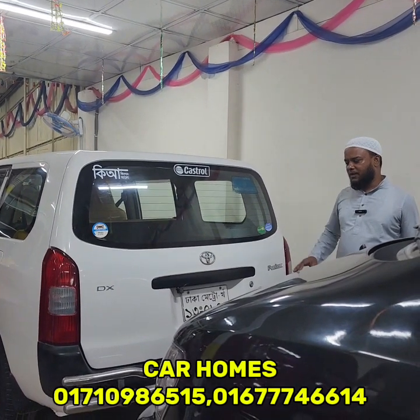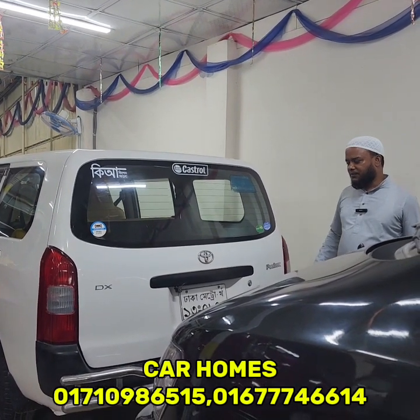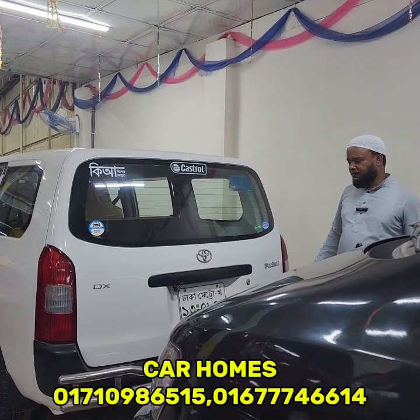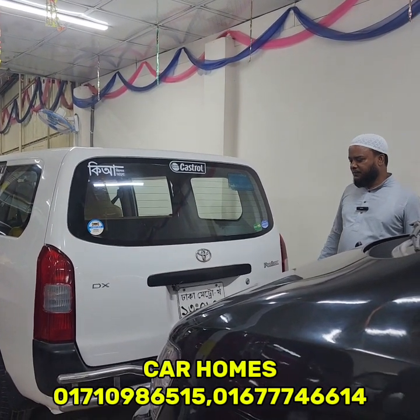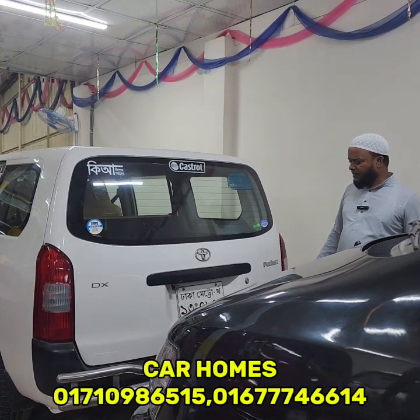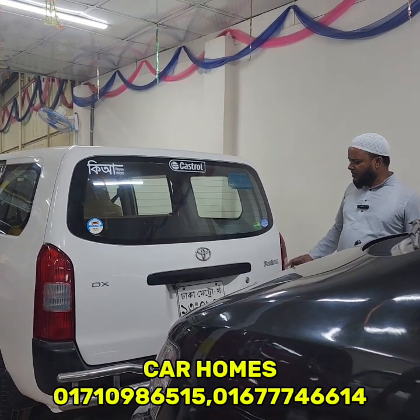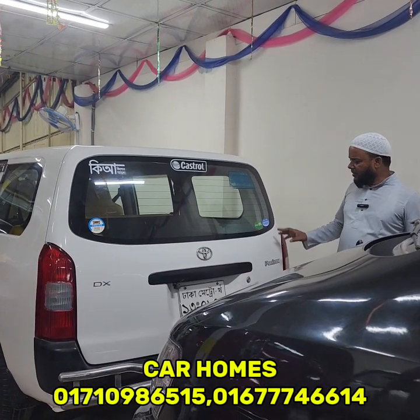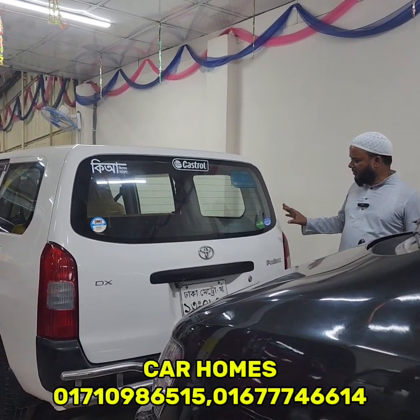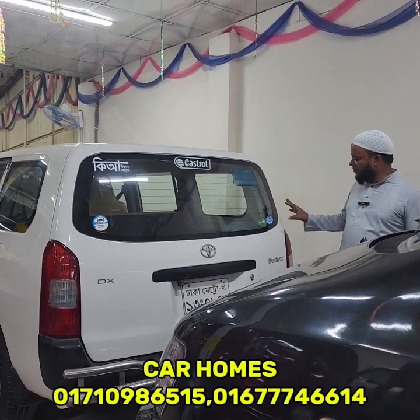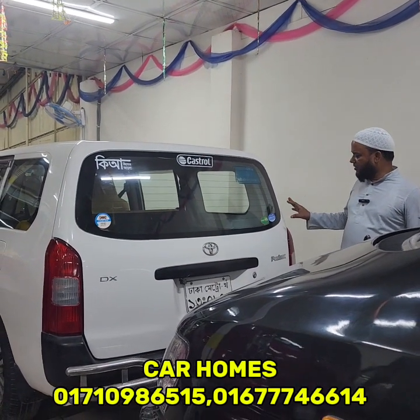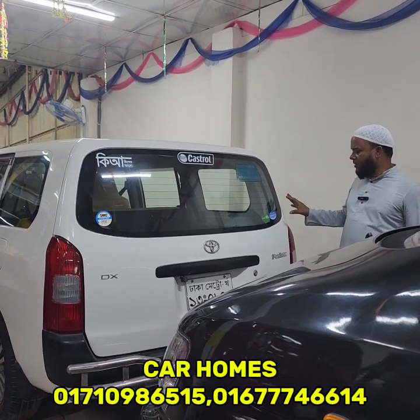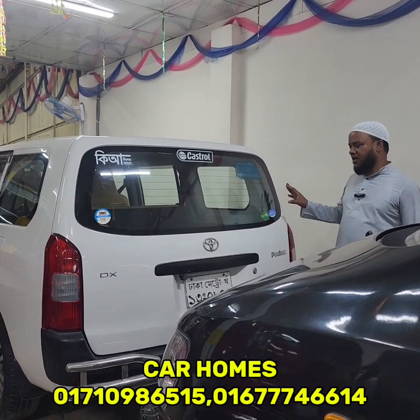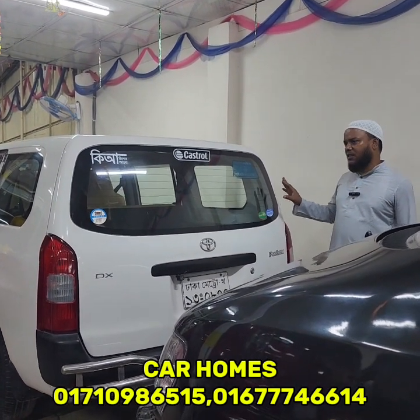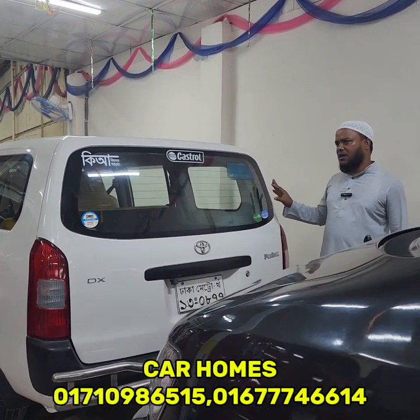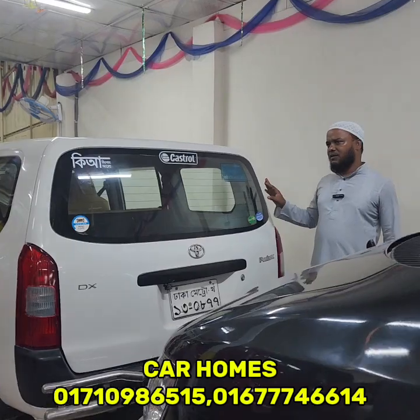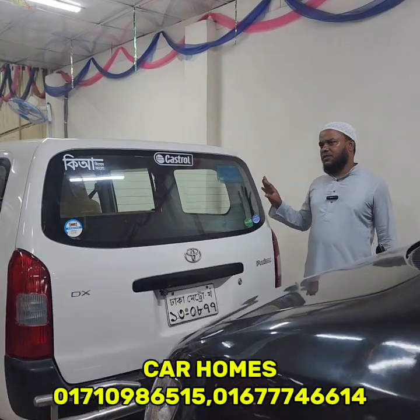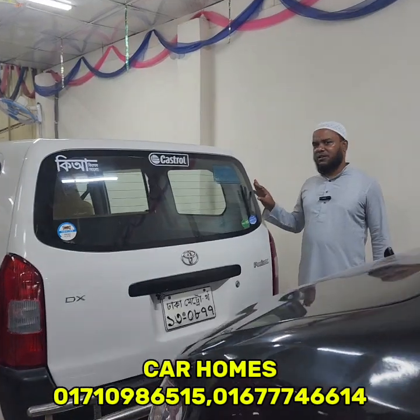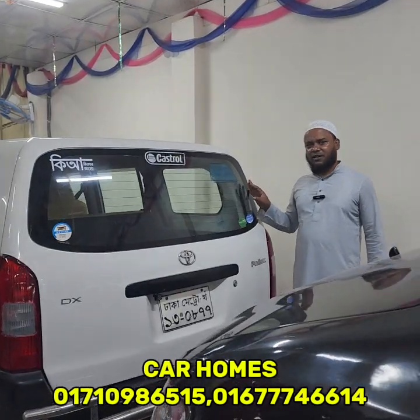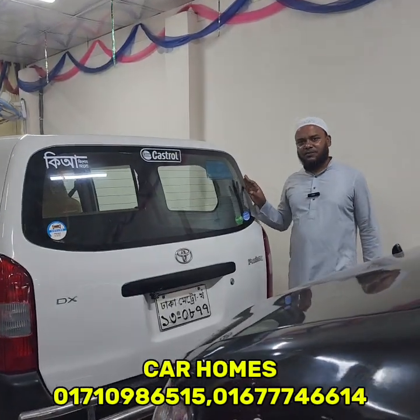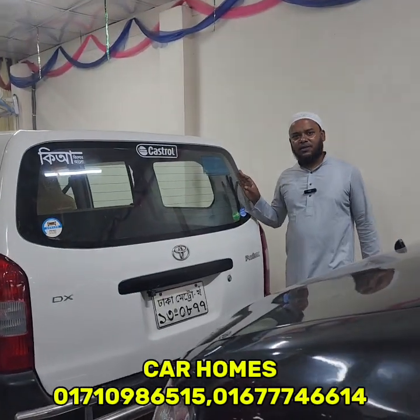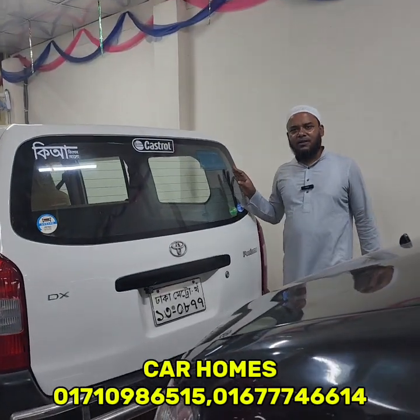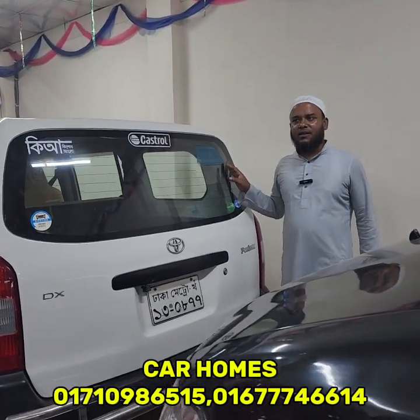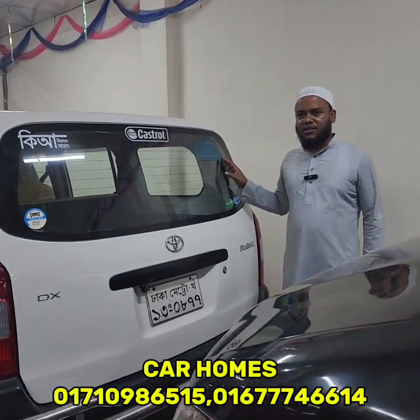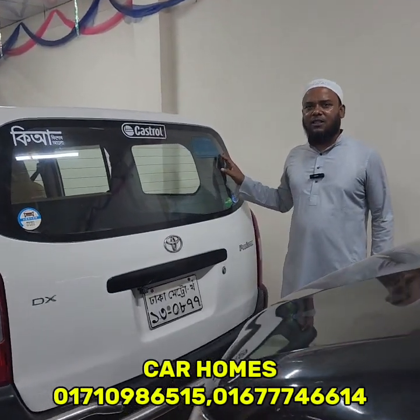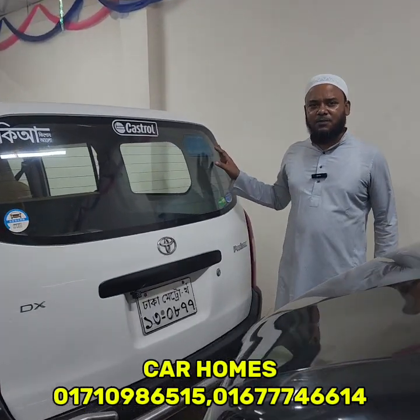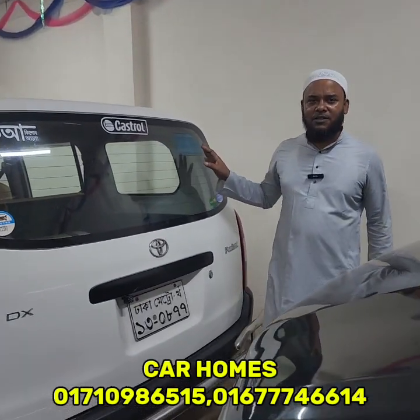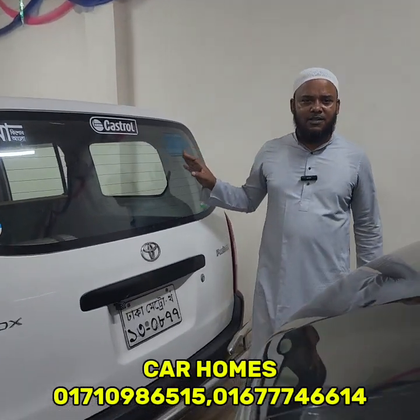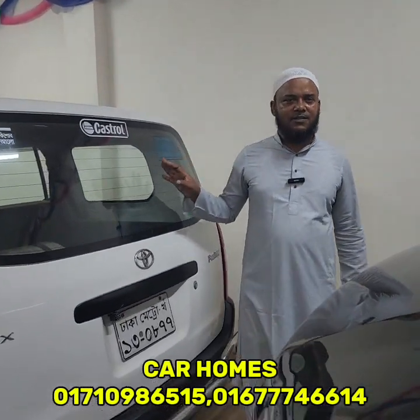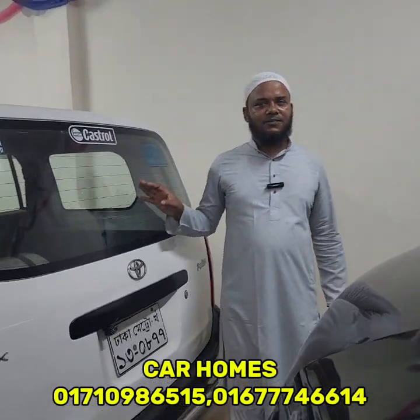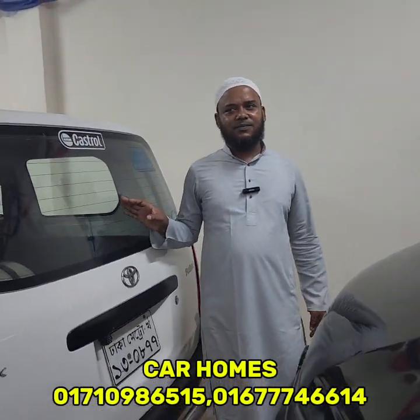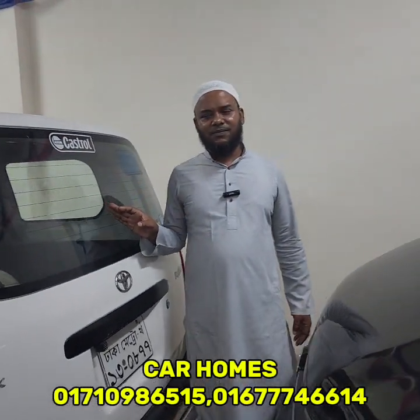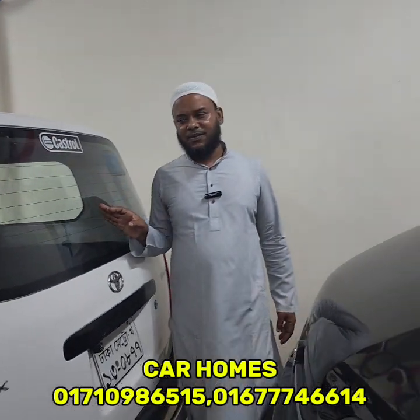What are the prices? The price is 7,200,000. Okay. What's next?